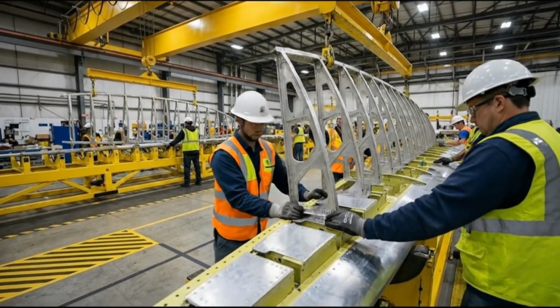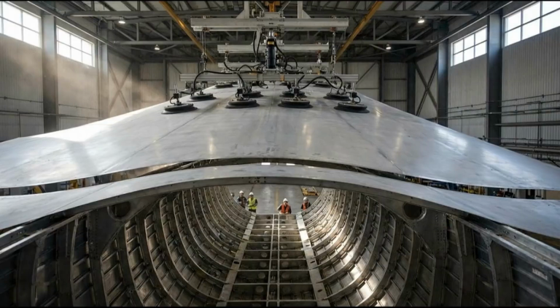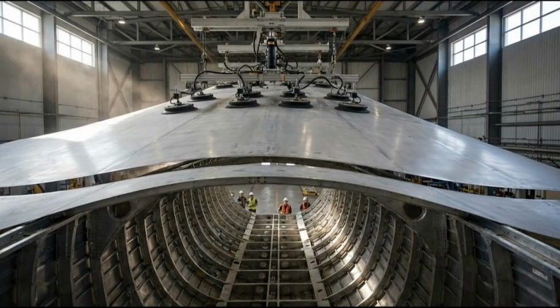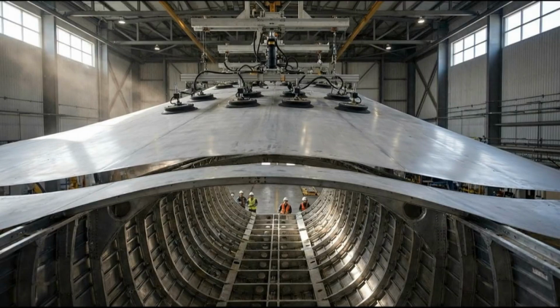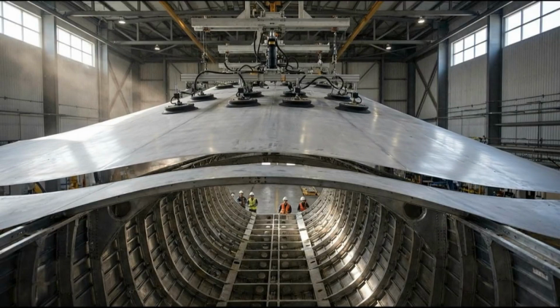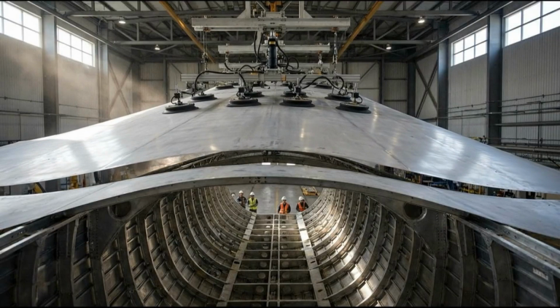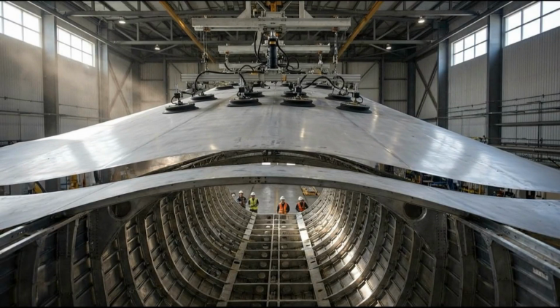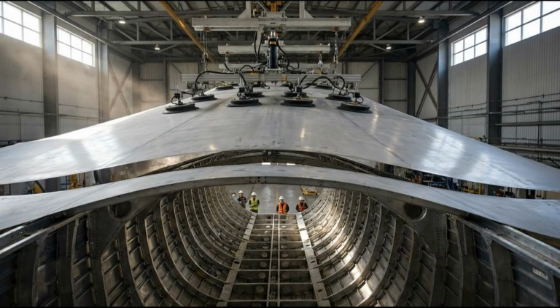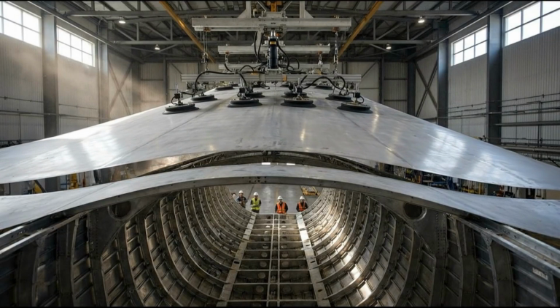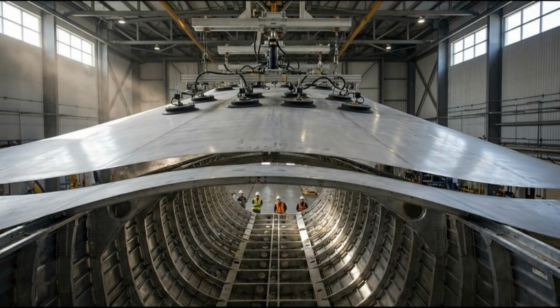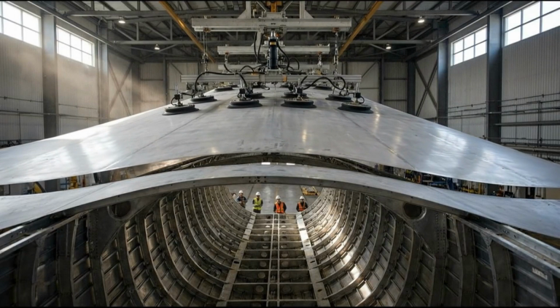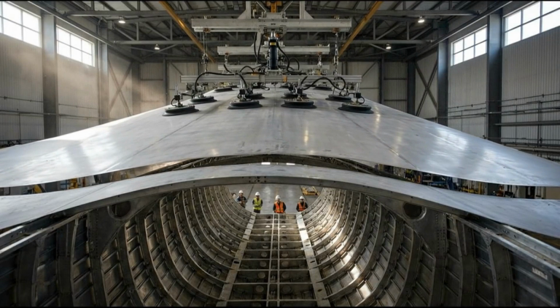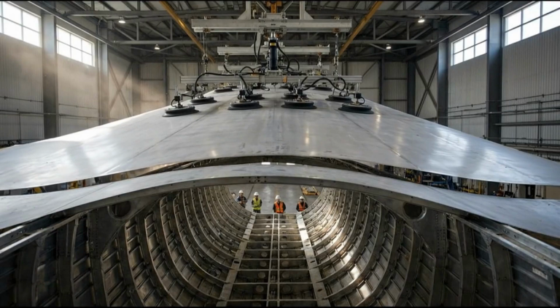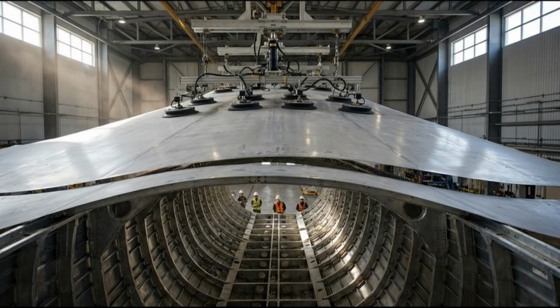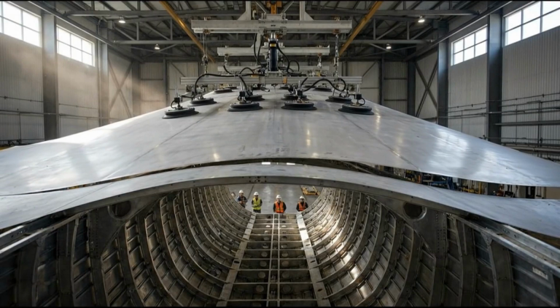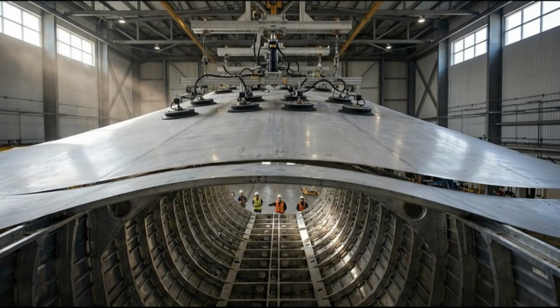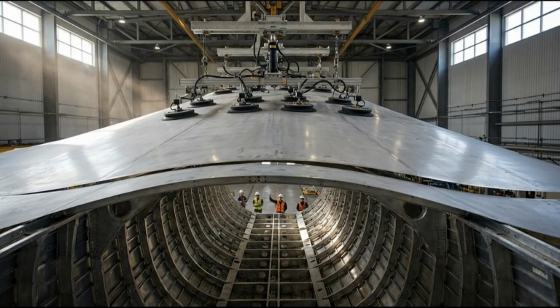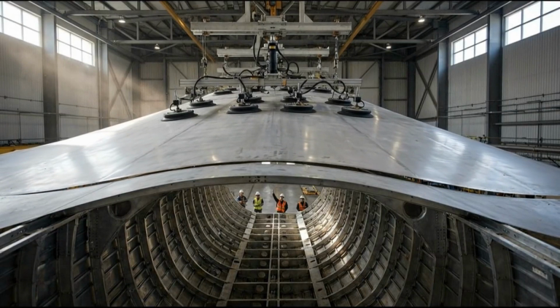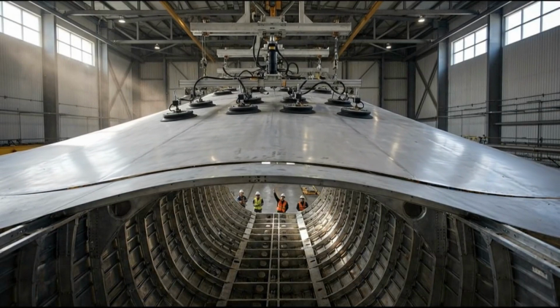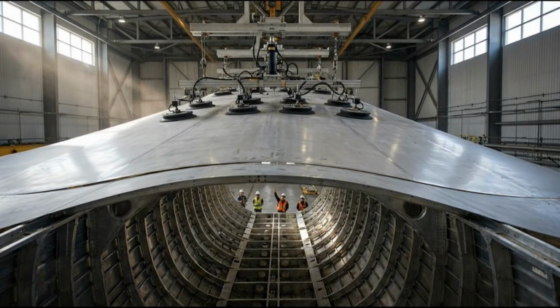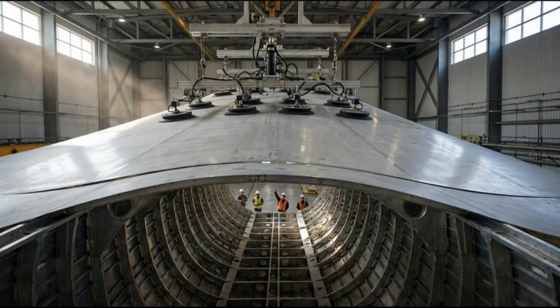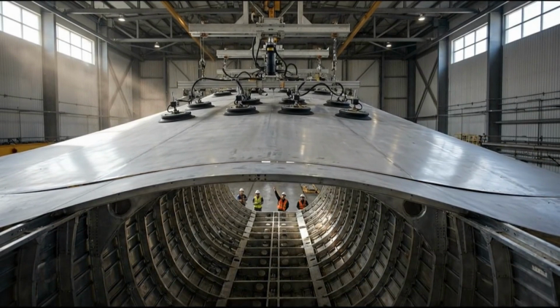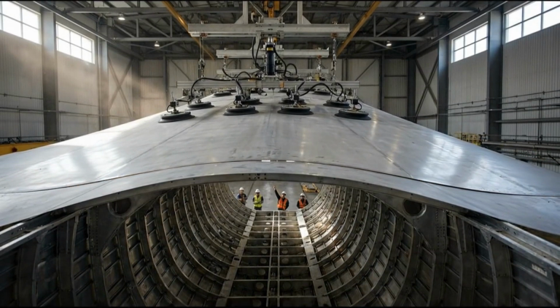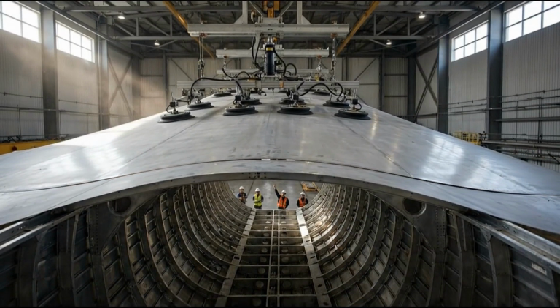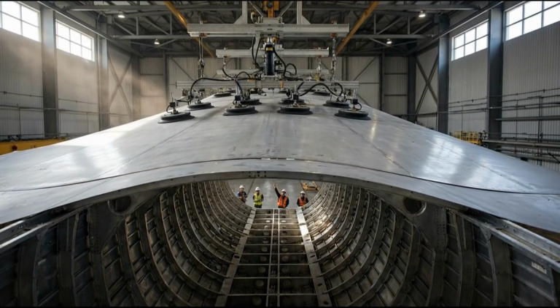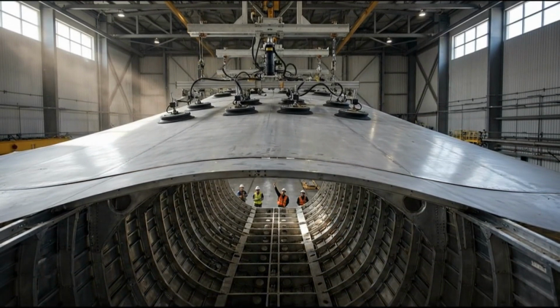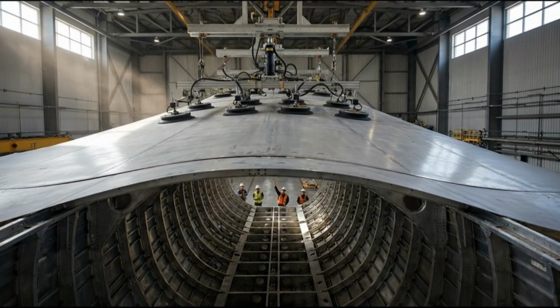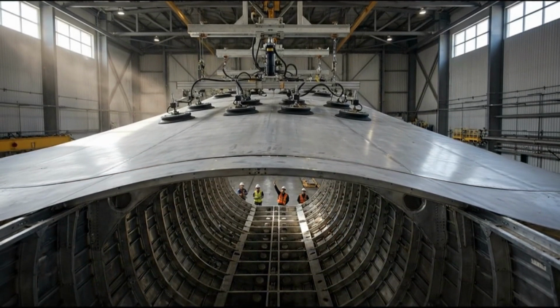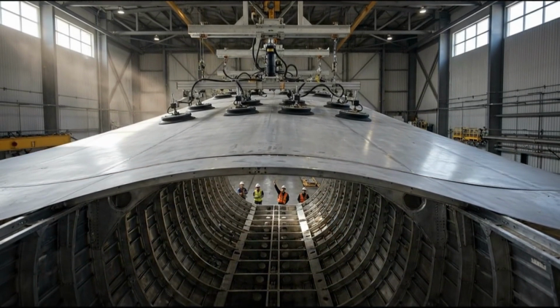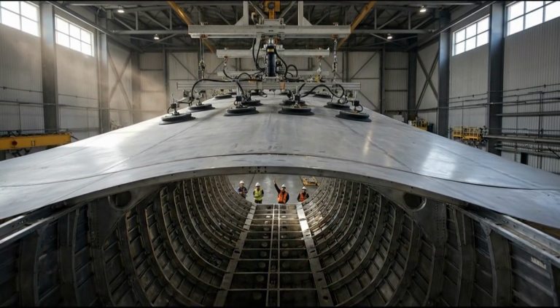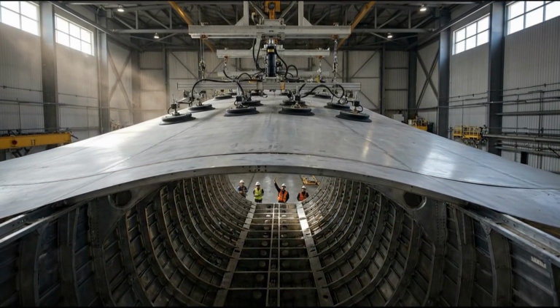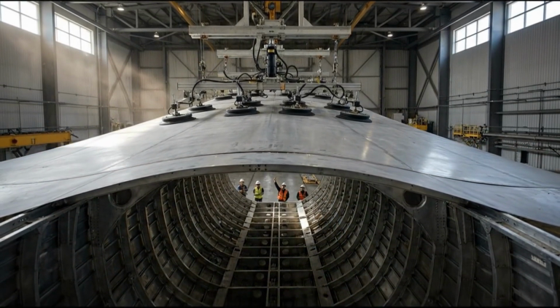Watch the starboard side gap. Hold, hold. Okay, easy down. She's seated. Looks good.